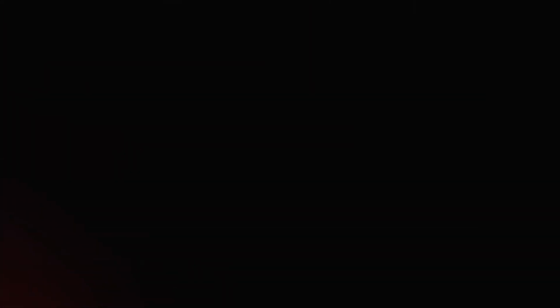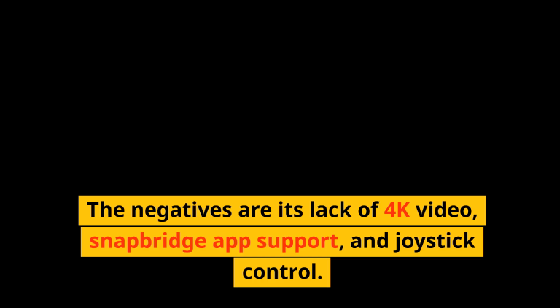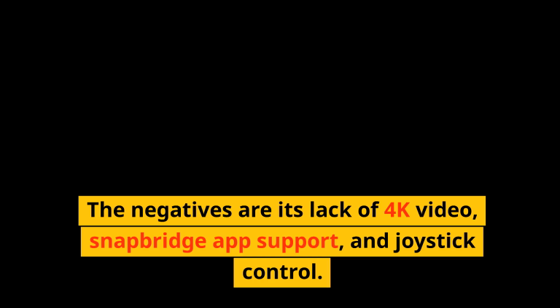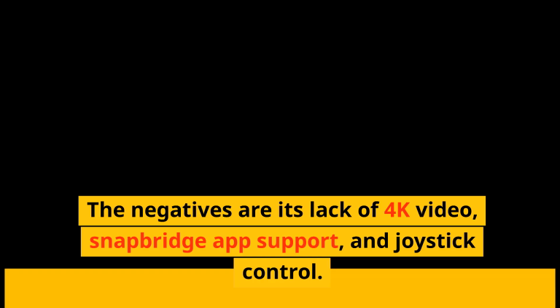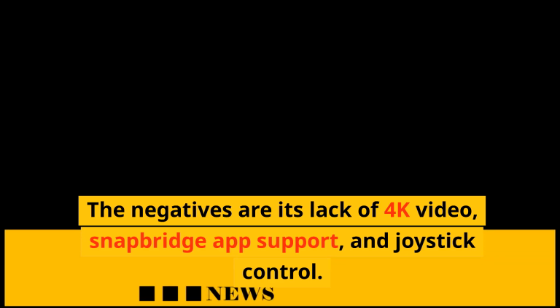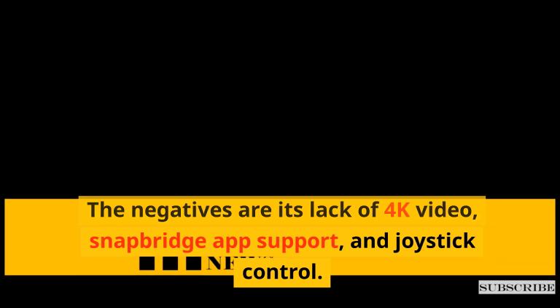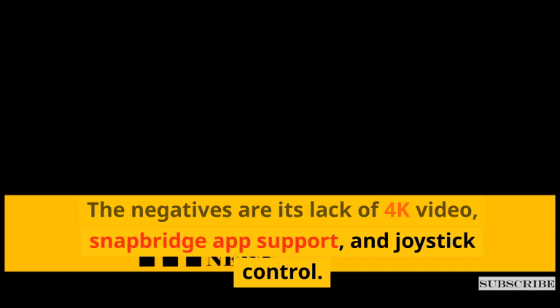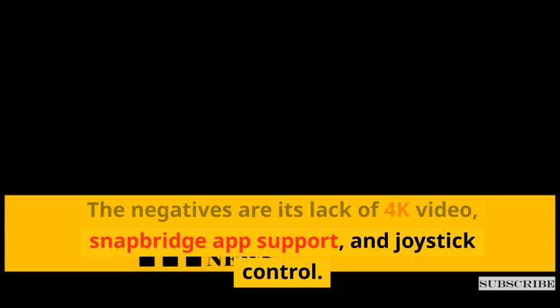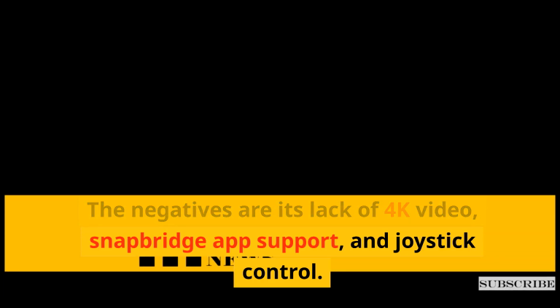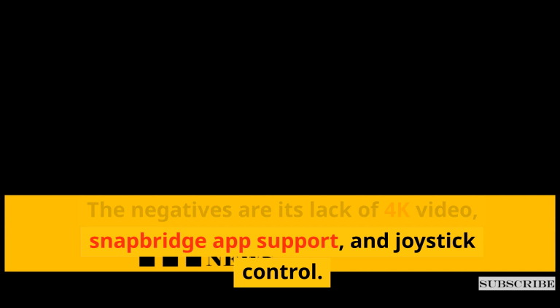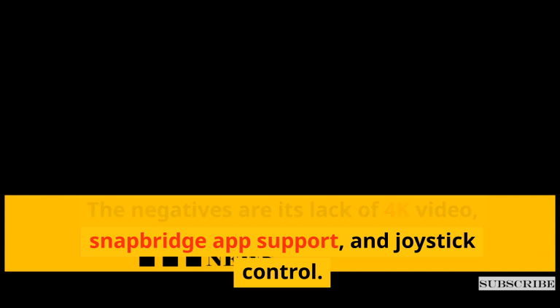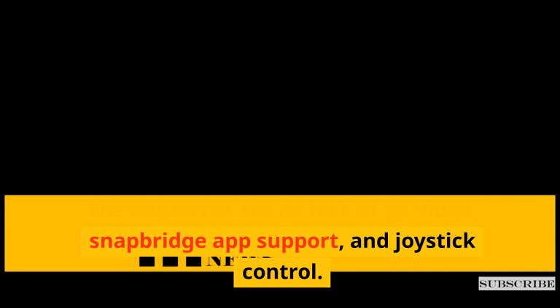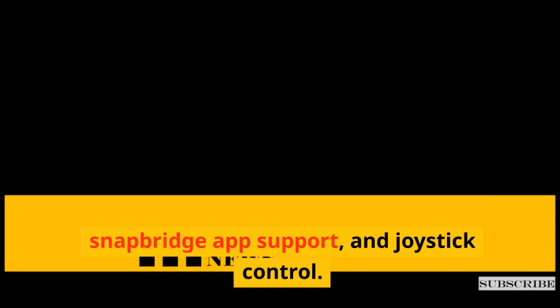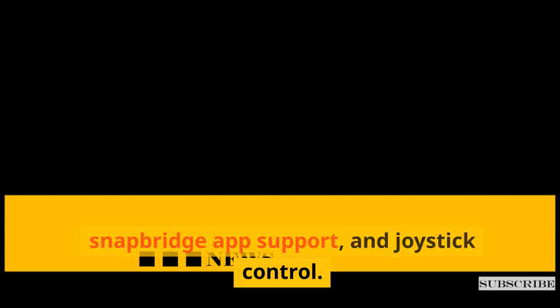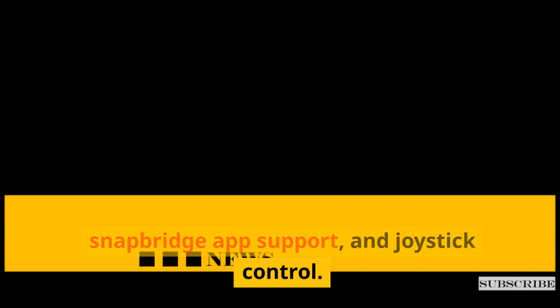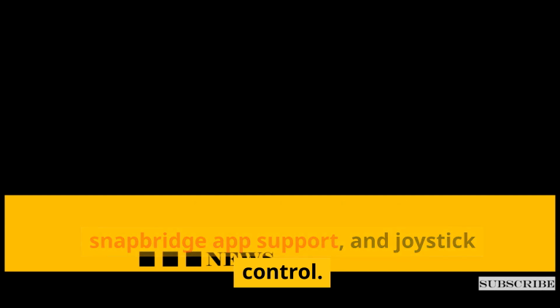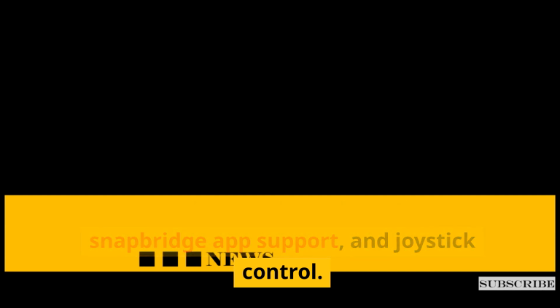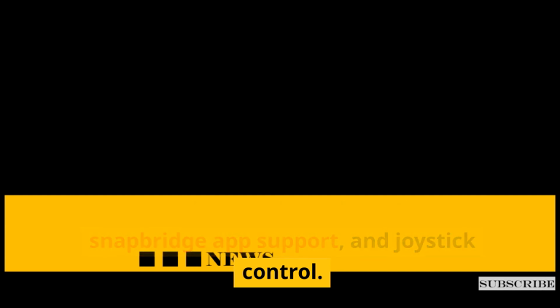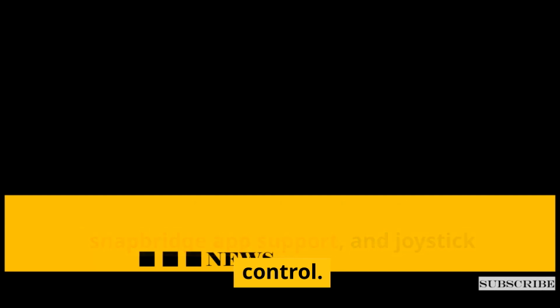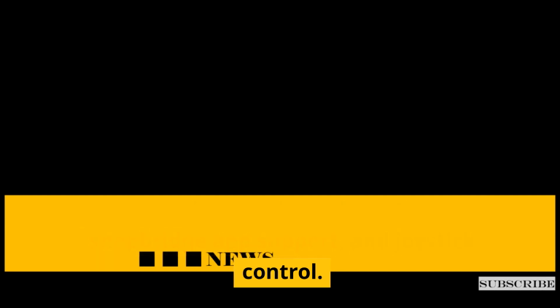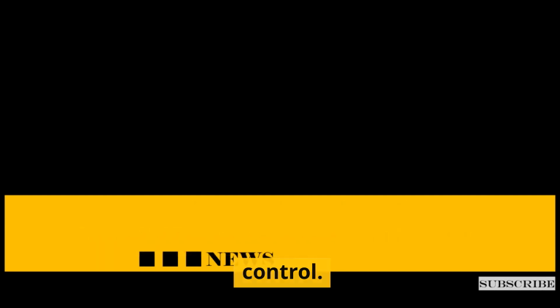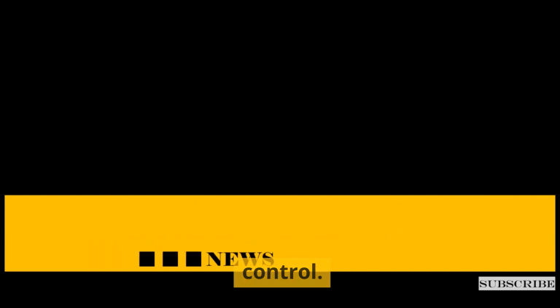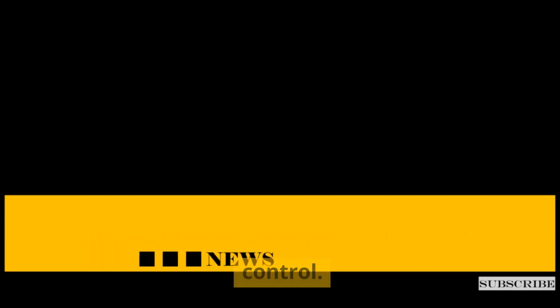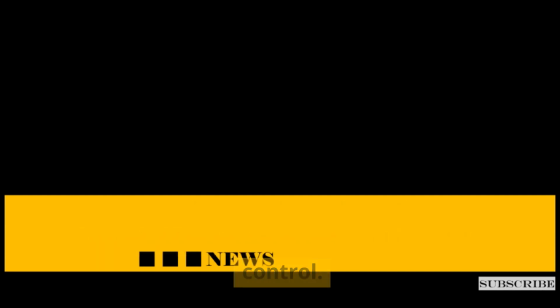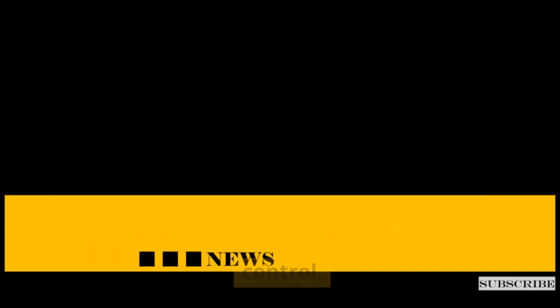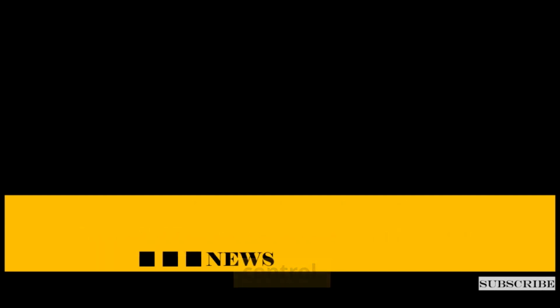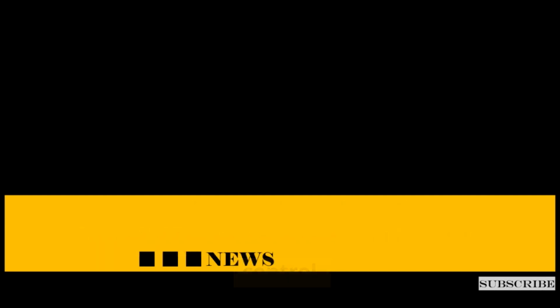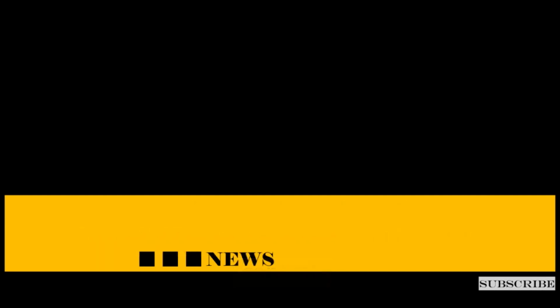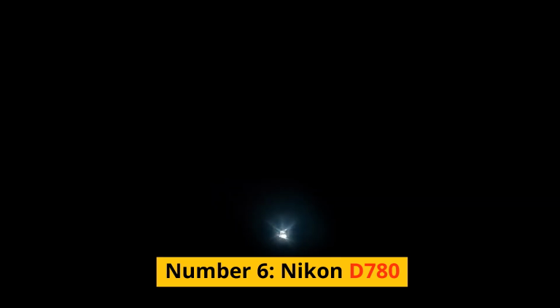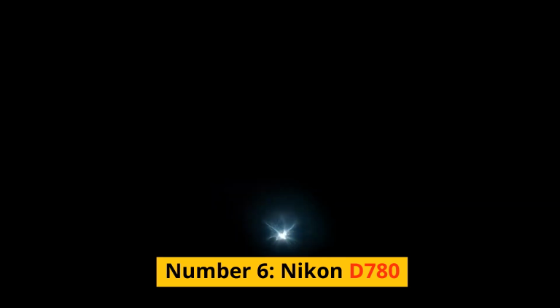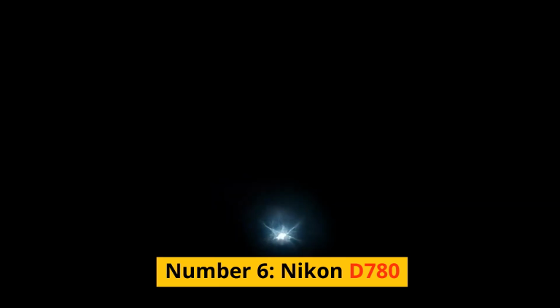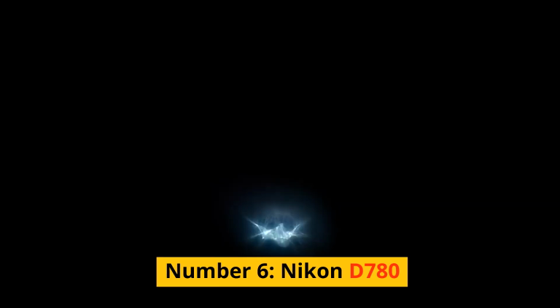The negatives are its lack of 4K video, Snapbridge app support, and joystick control.